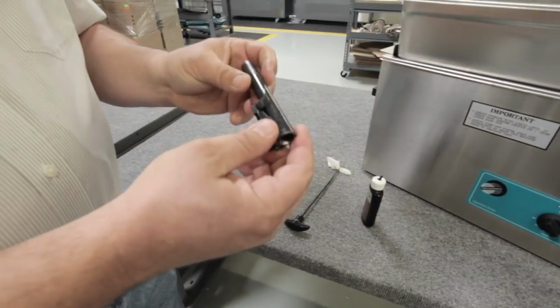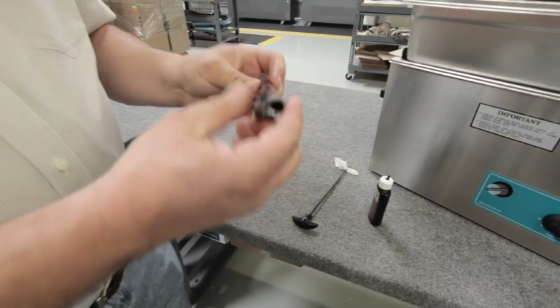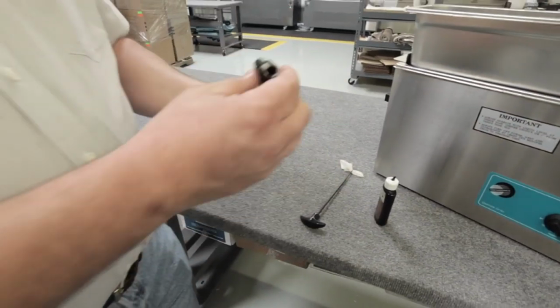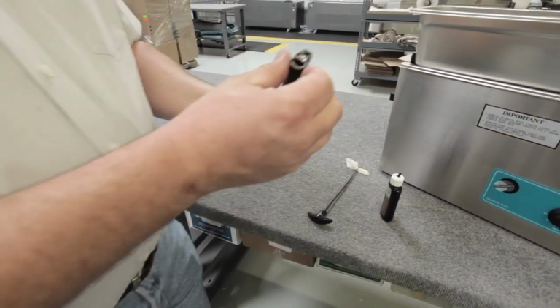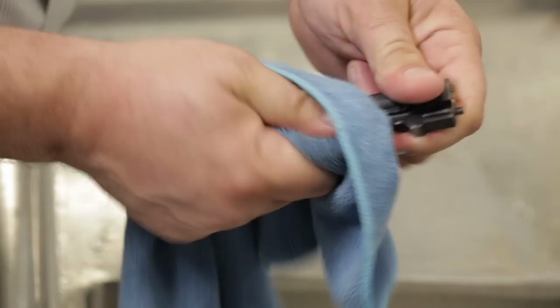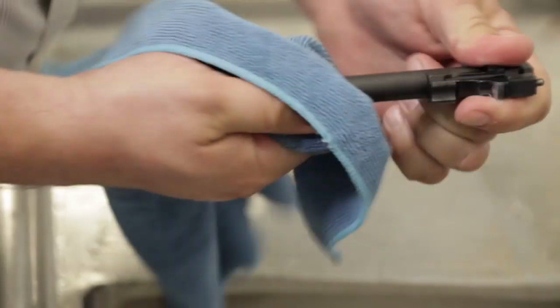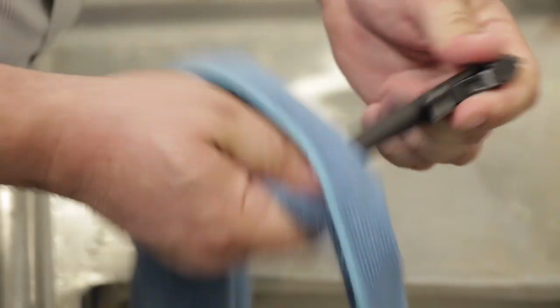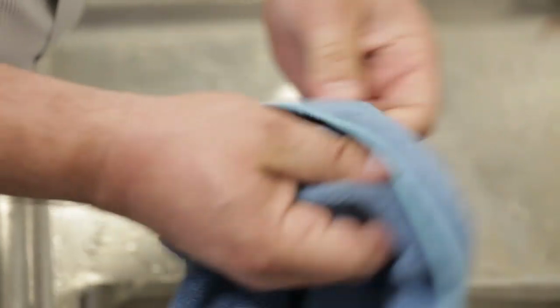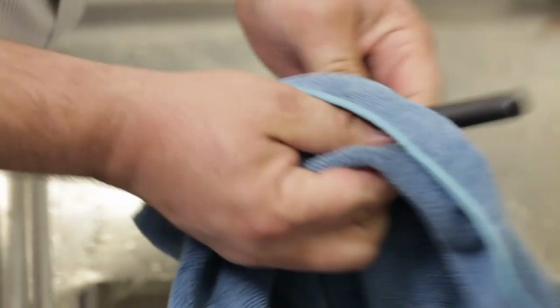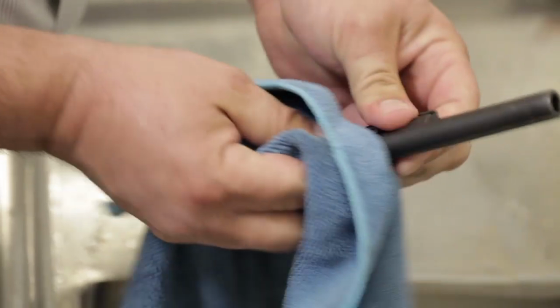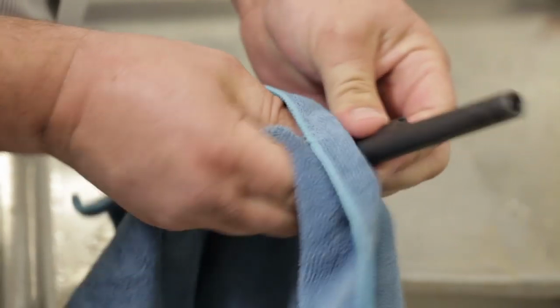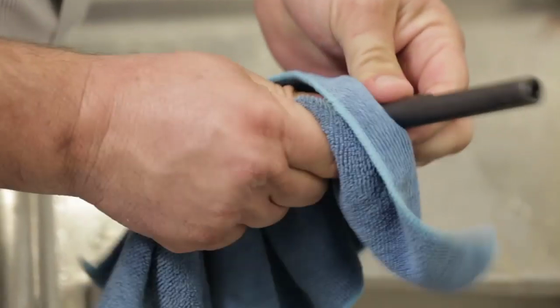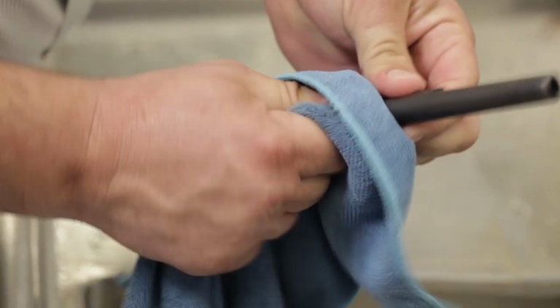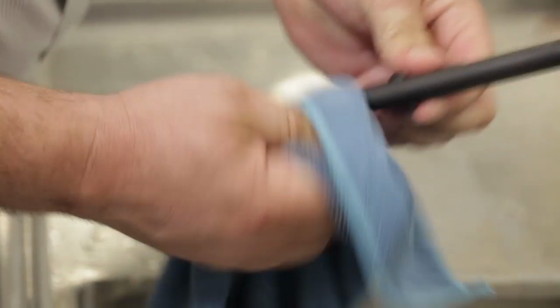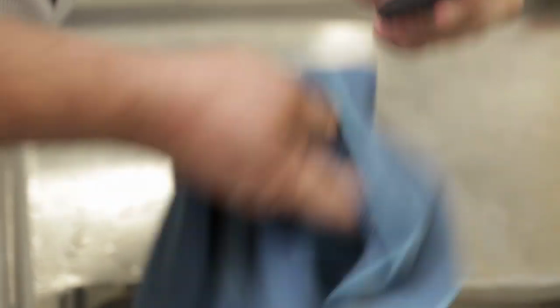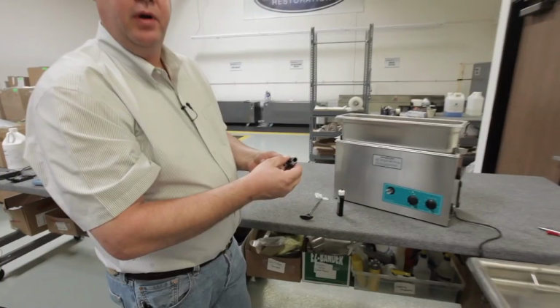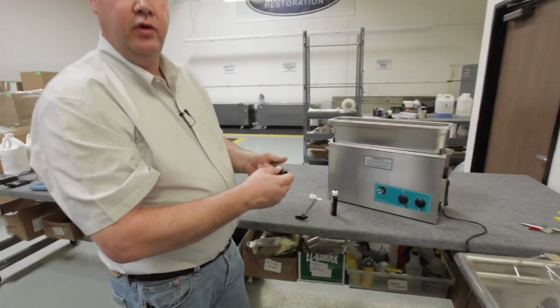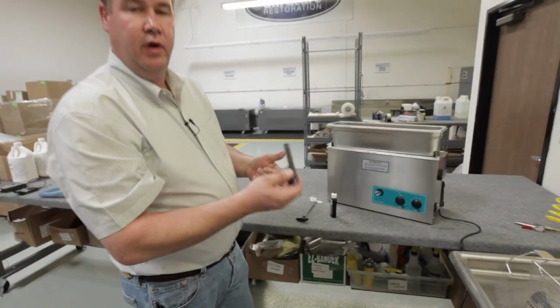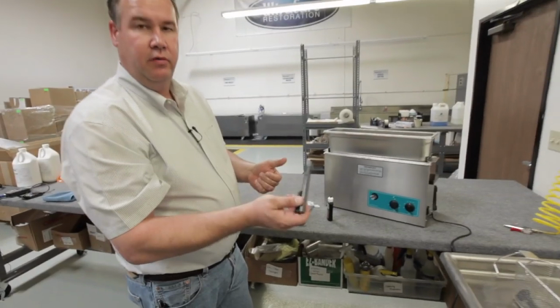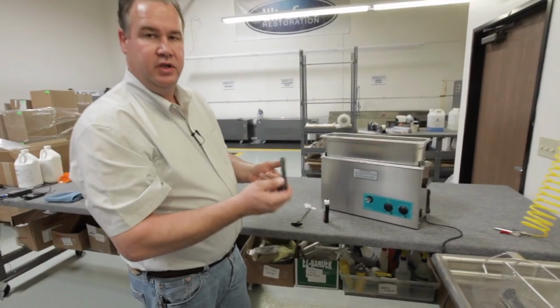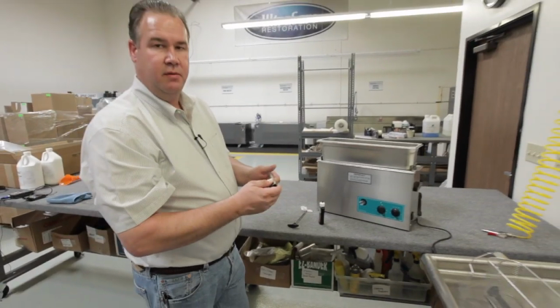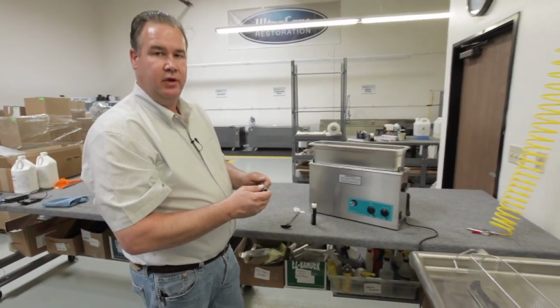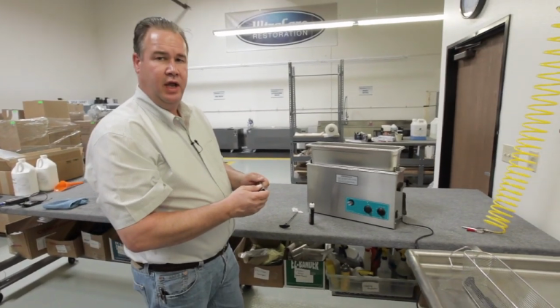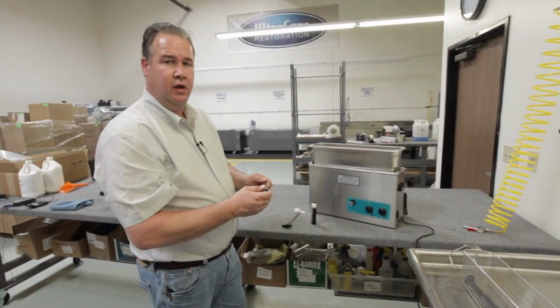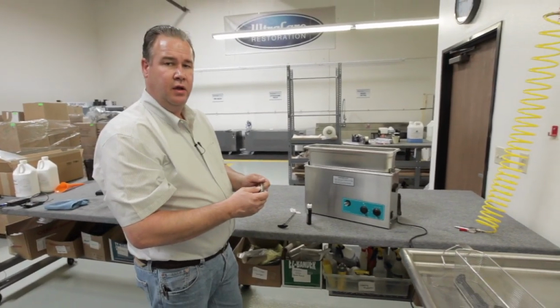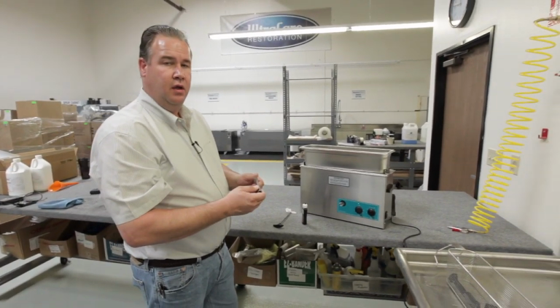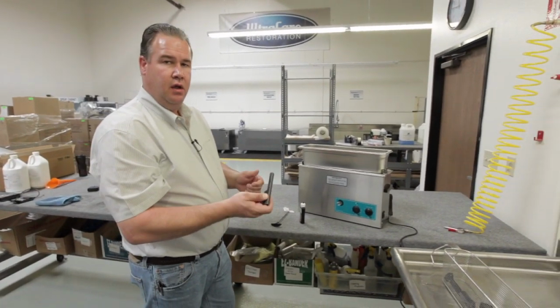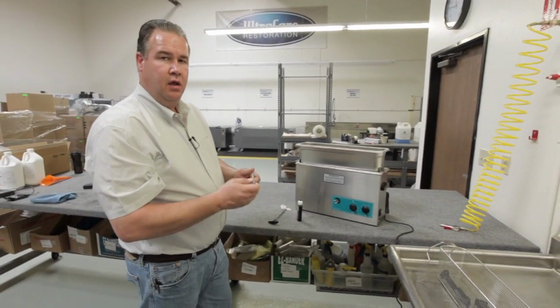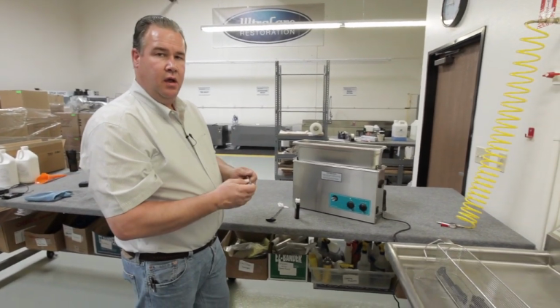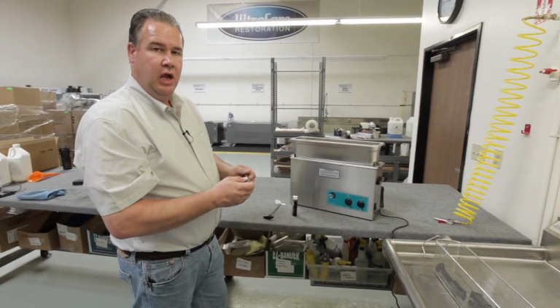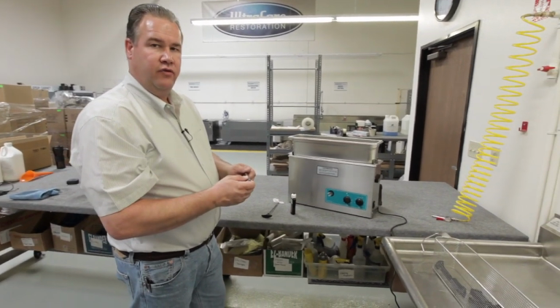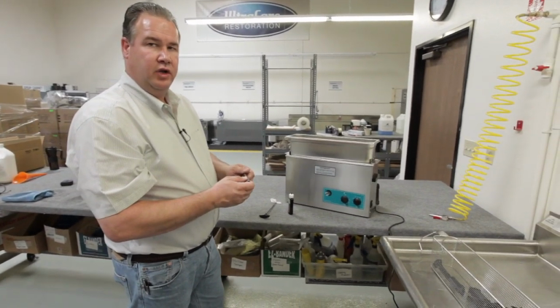Once you take a rag and wipe off any excess oil that you've gotten on the barrel, you're ready to reassemble your handgun, and you're finished.